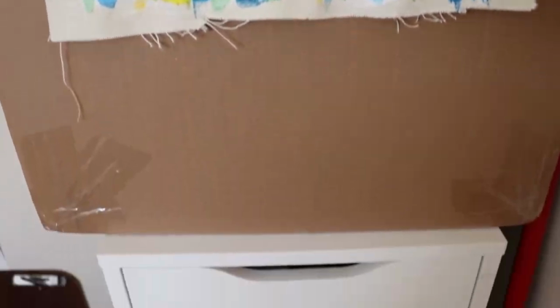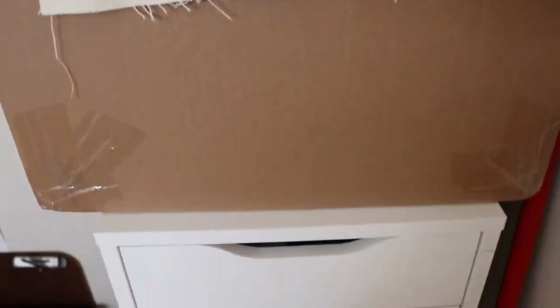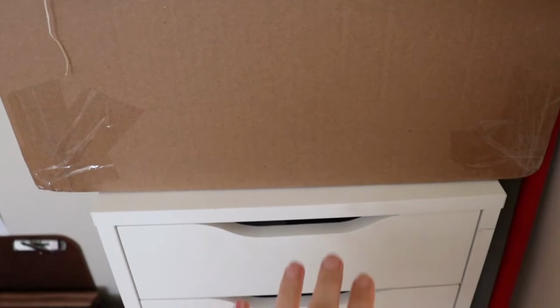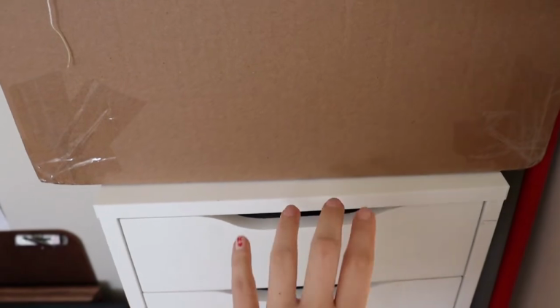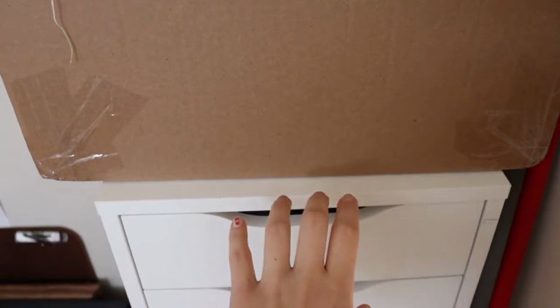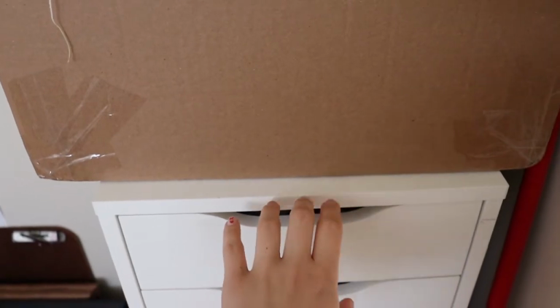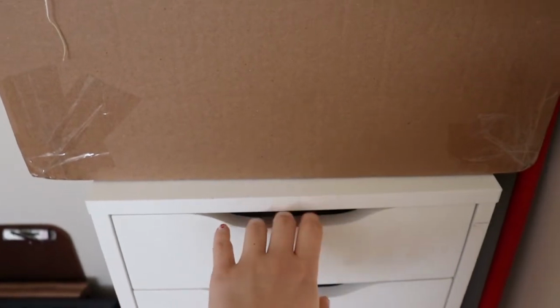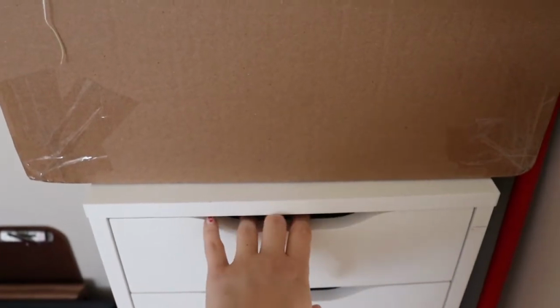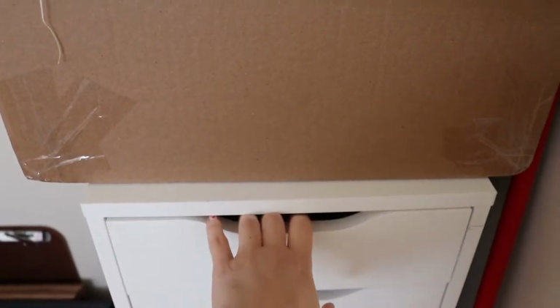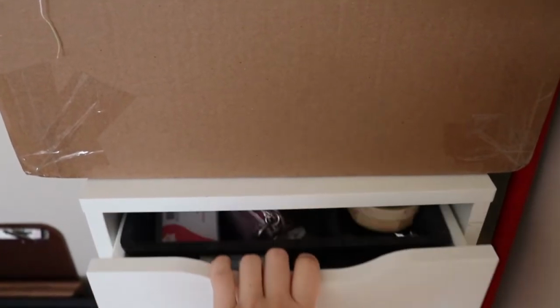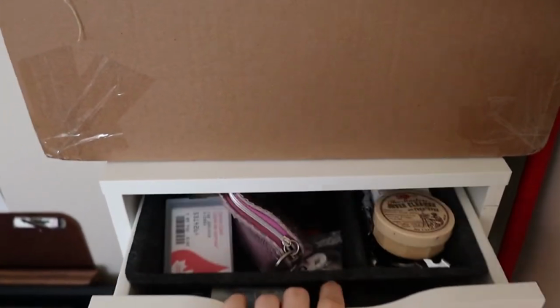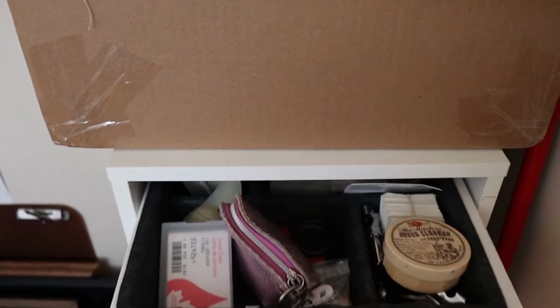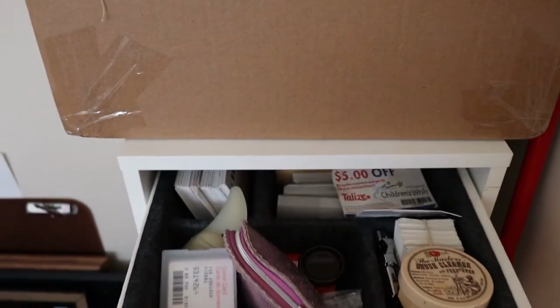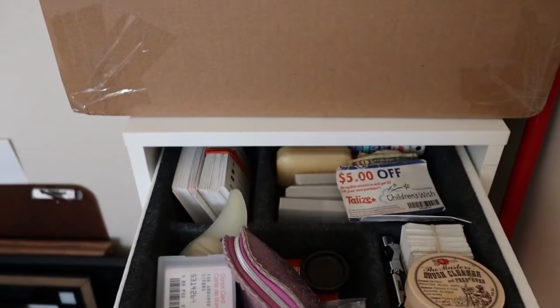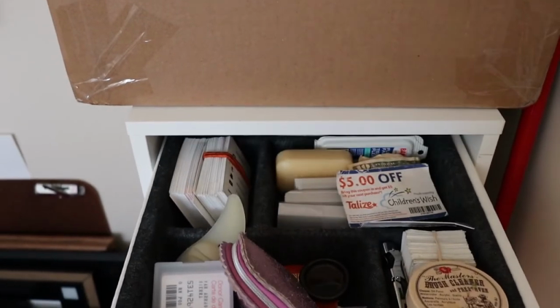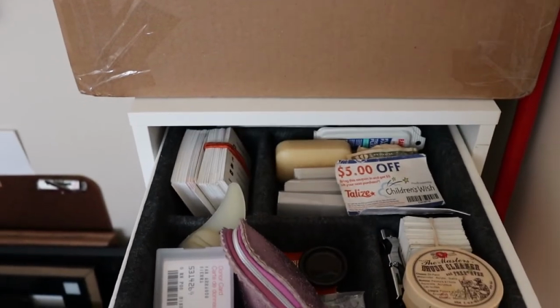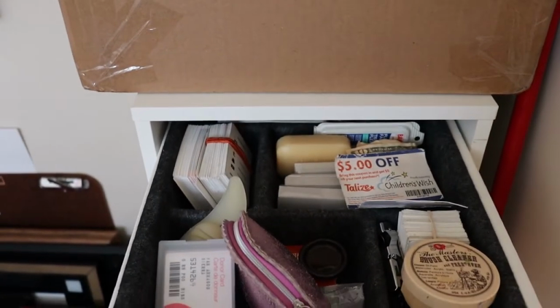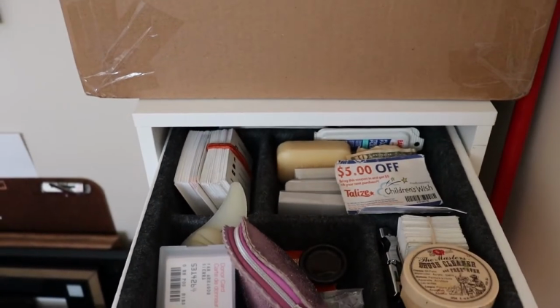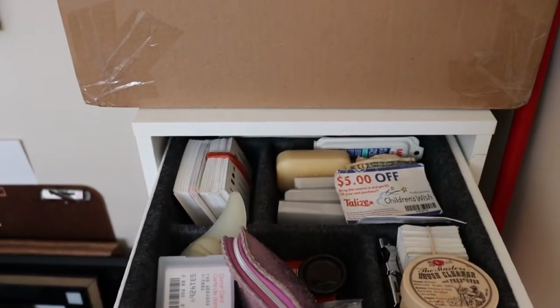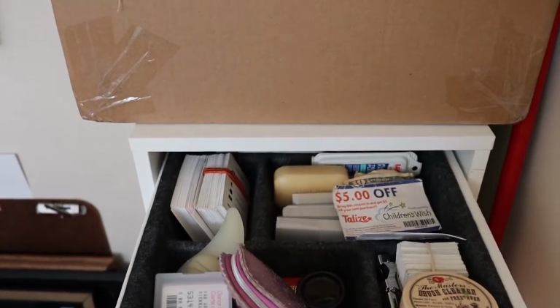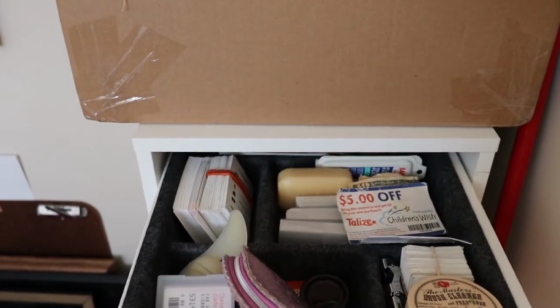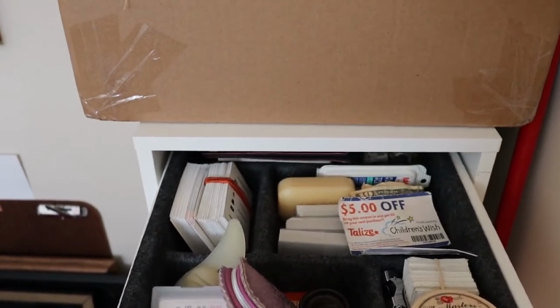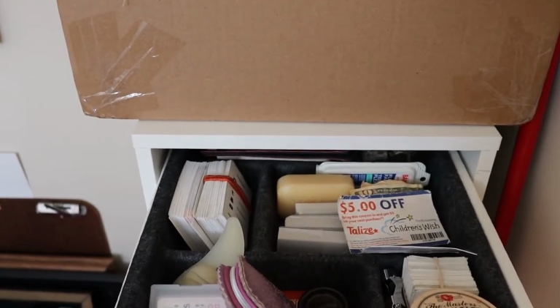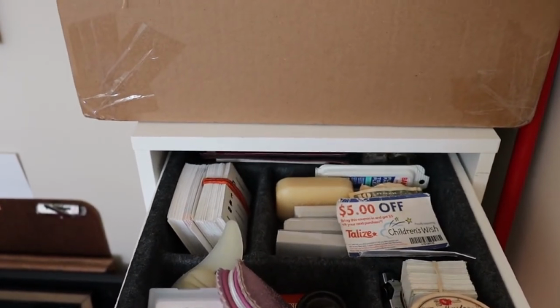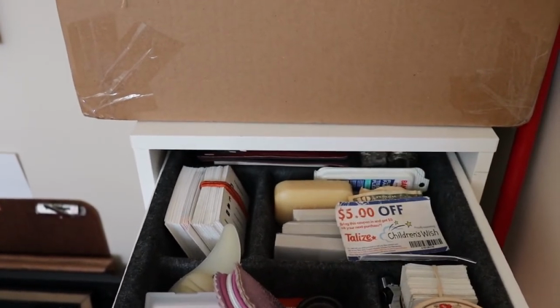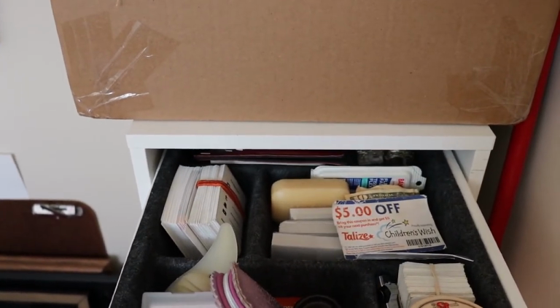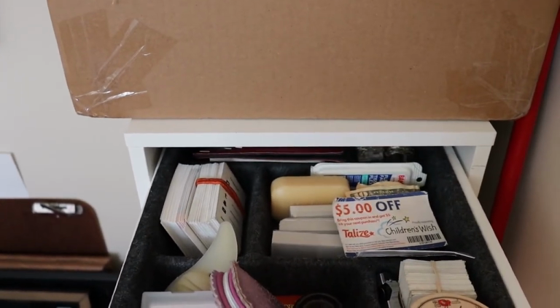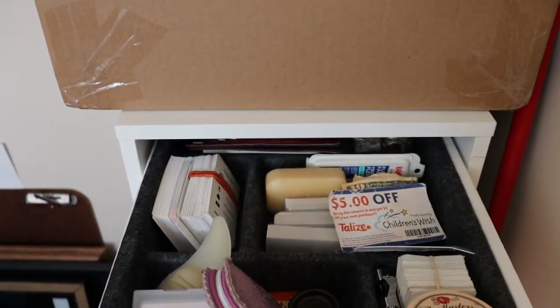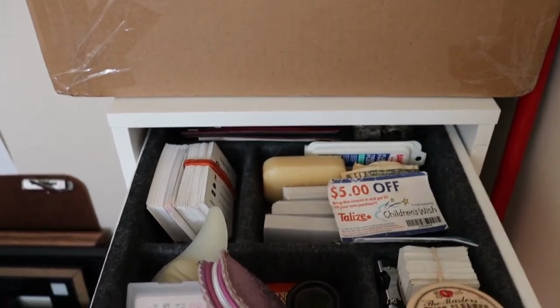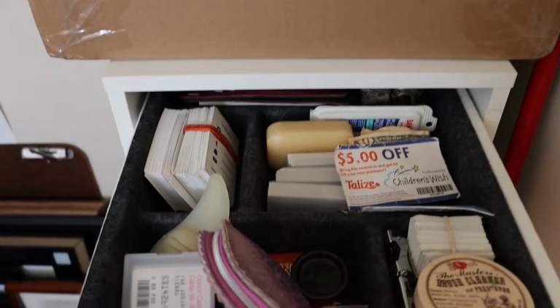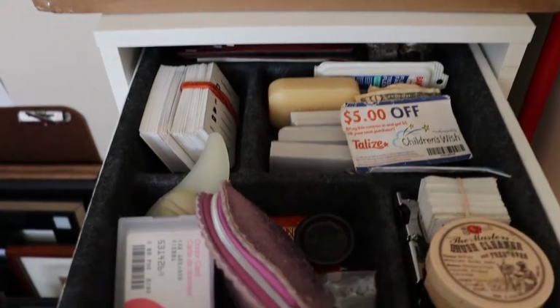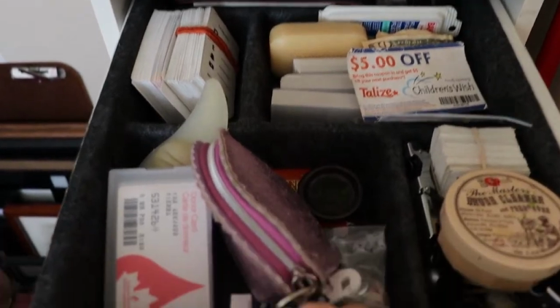The first drawer is kind of miscellaneous. I've got some business cards, some change, some stickers.